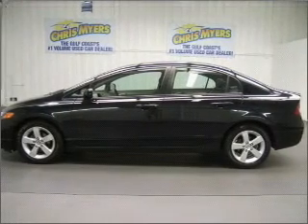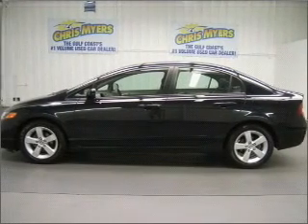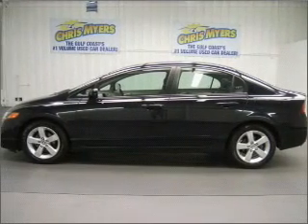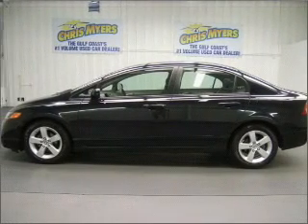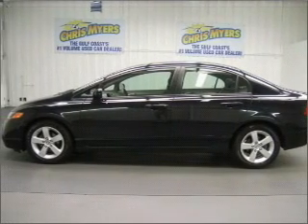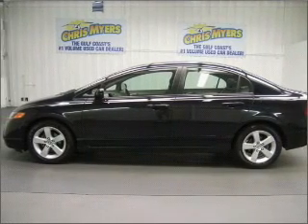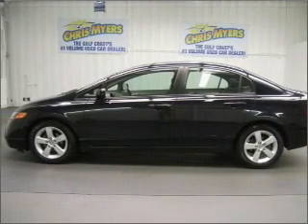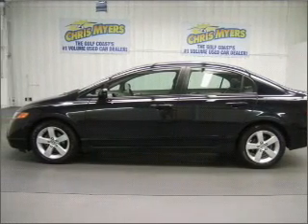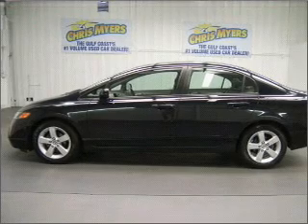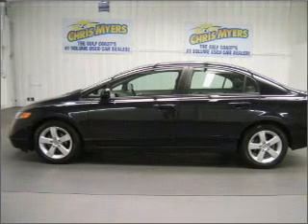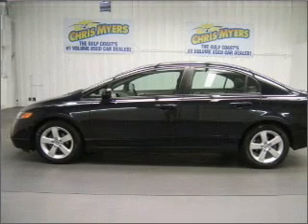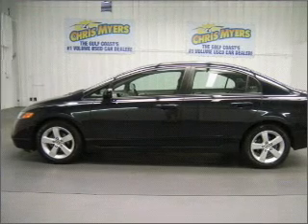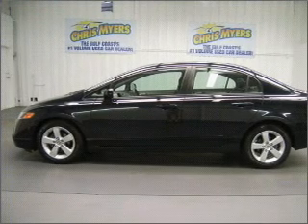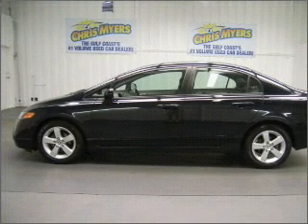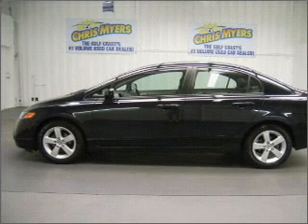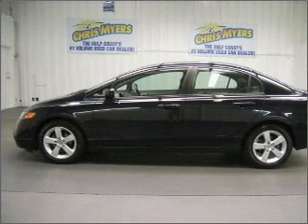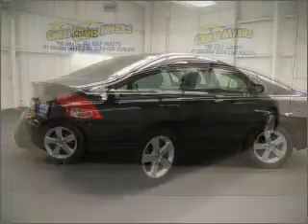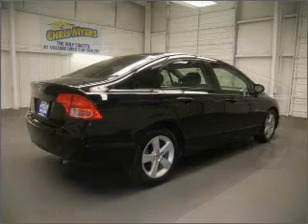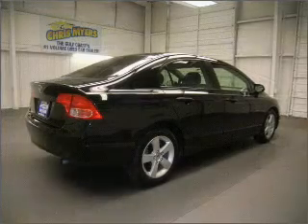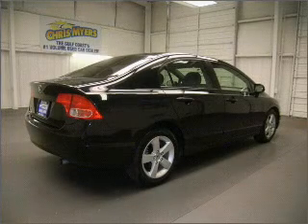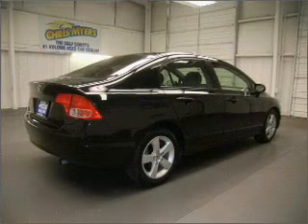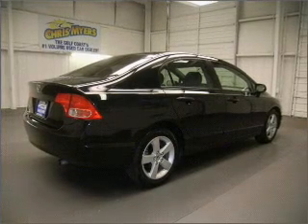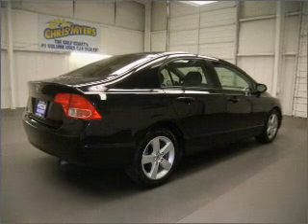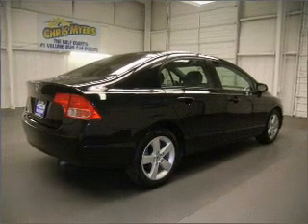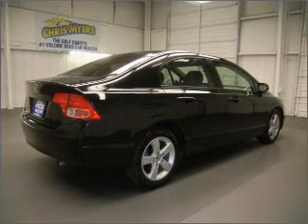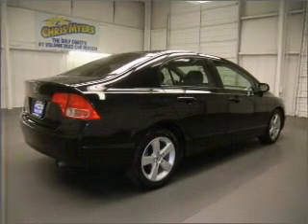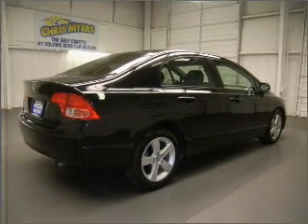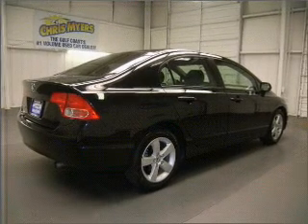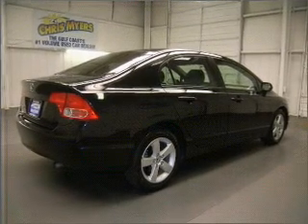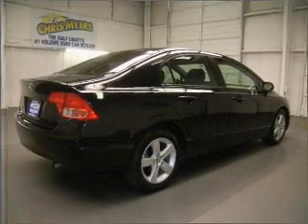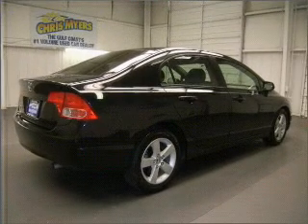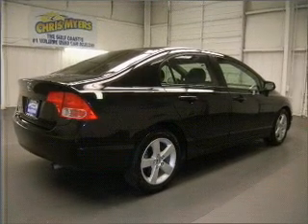This four-door sedan comes equipped with the following electronic features: AM/FM Stereo and CD Player.